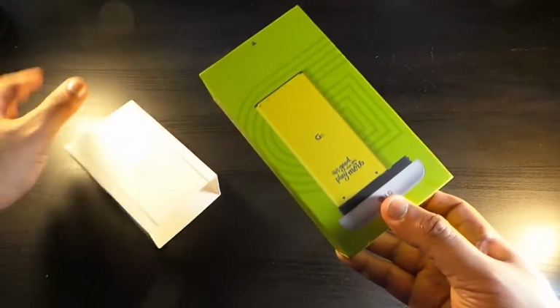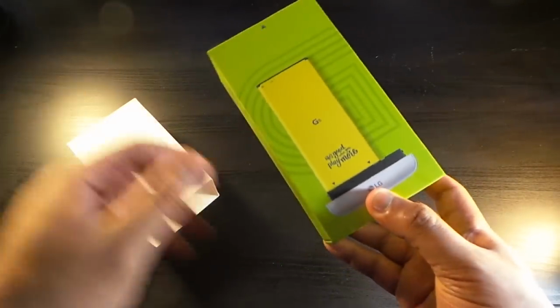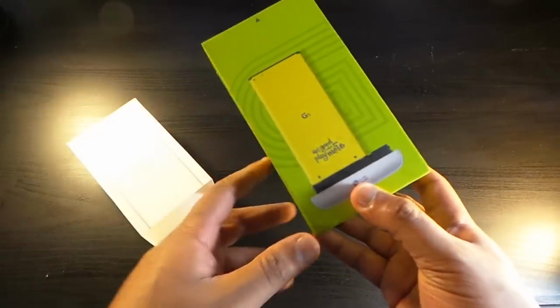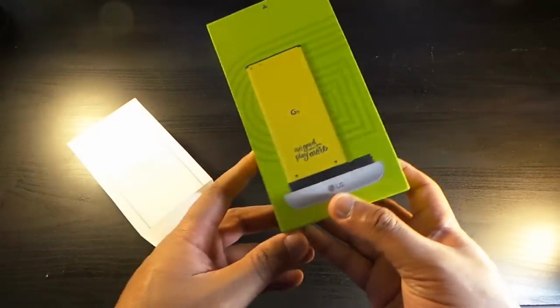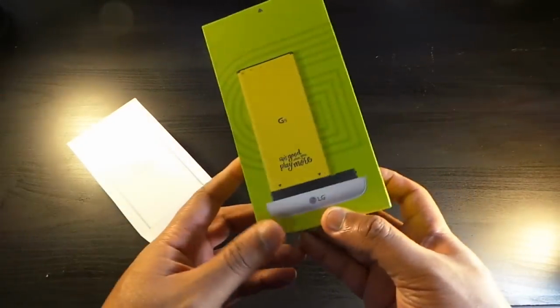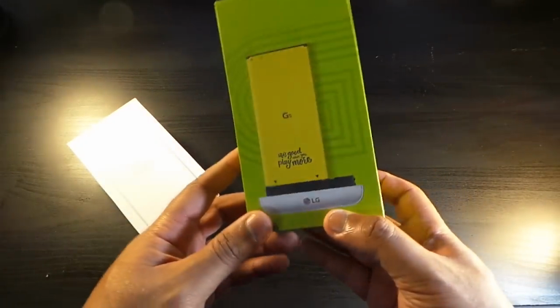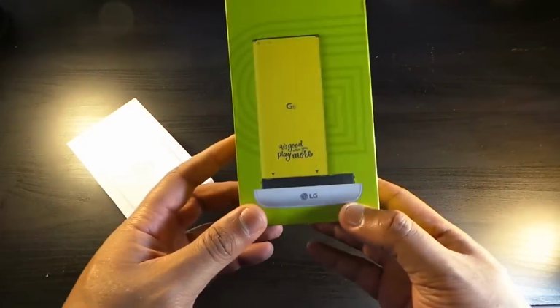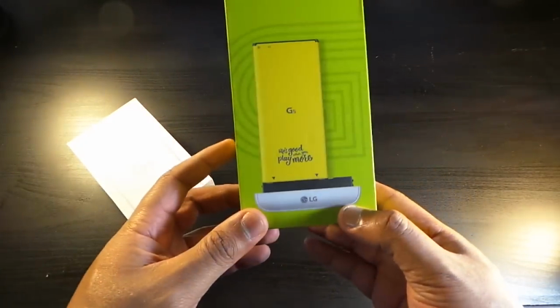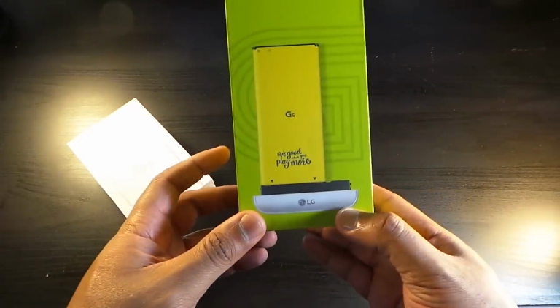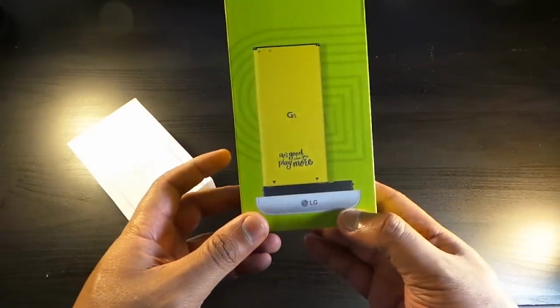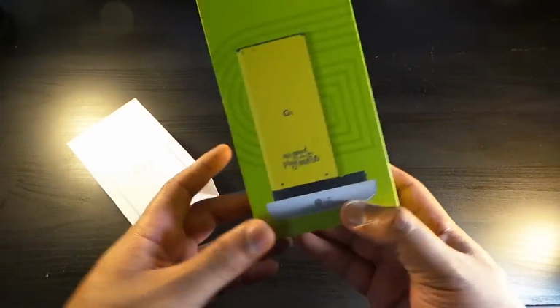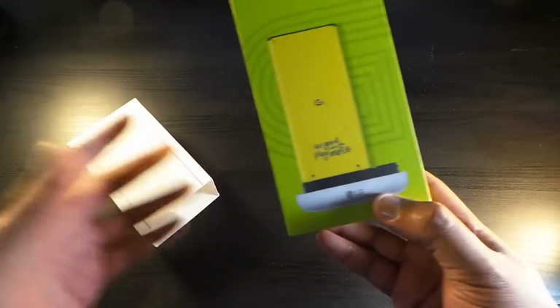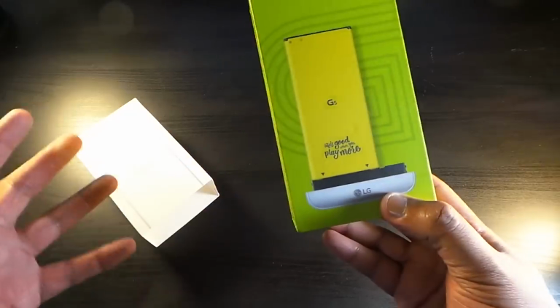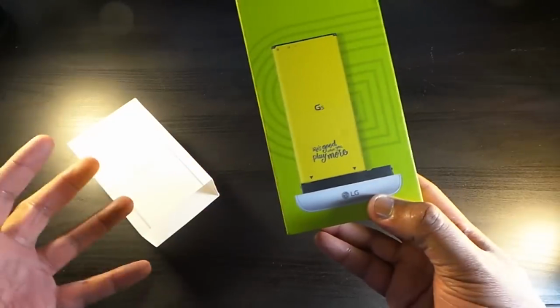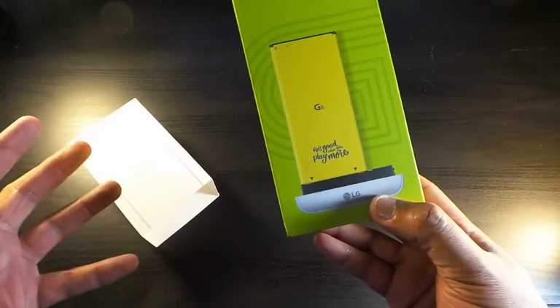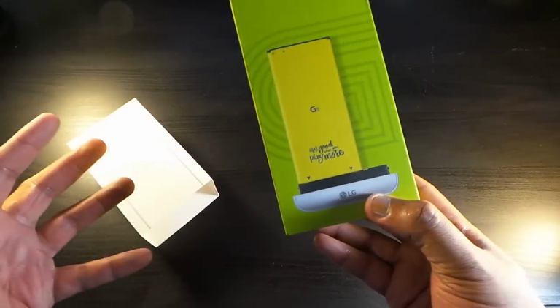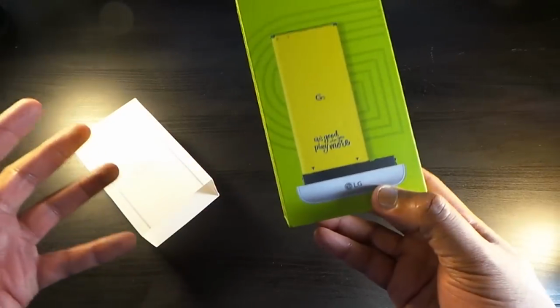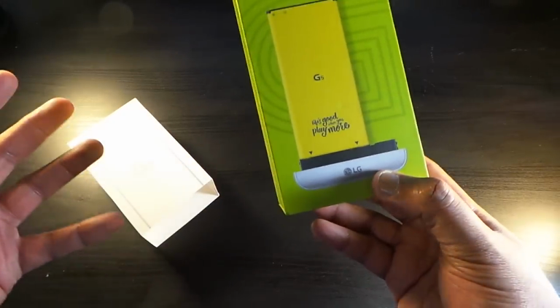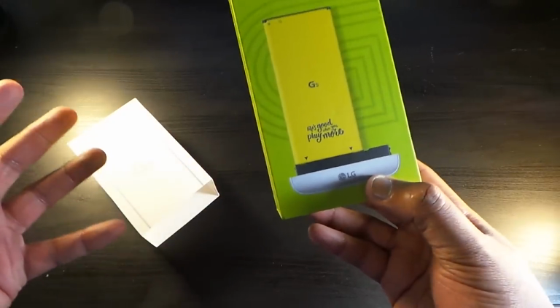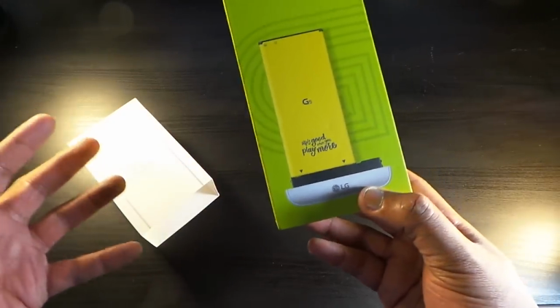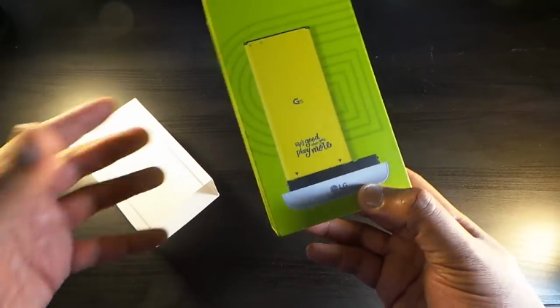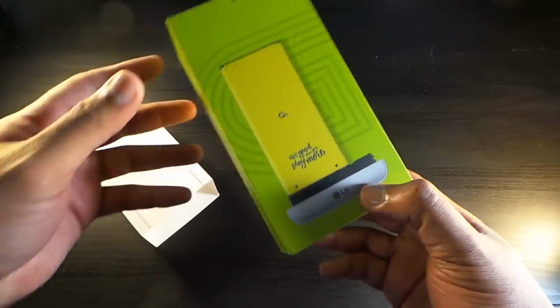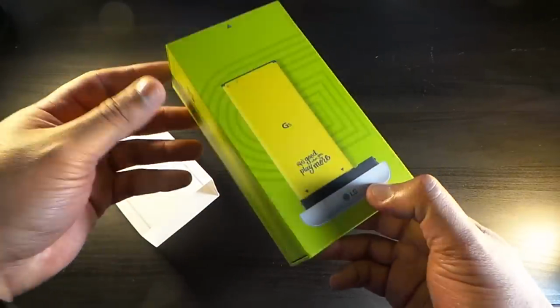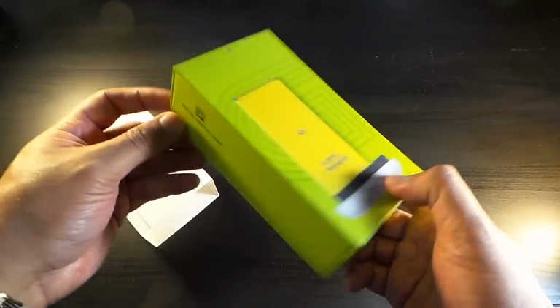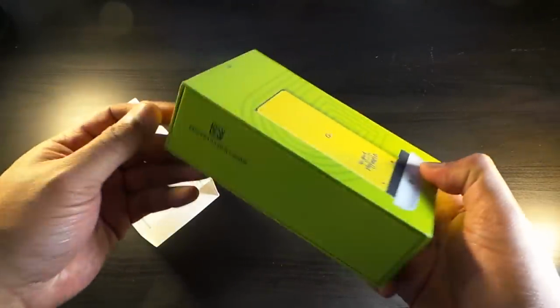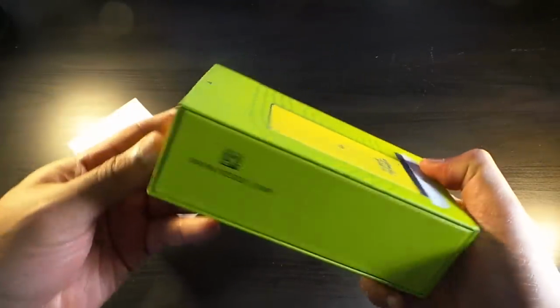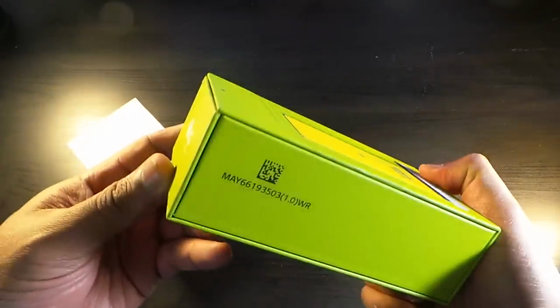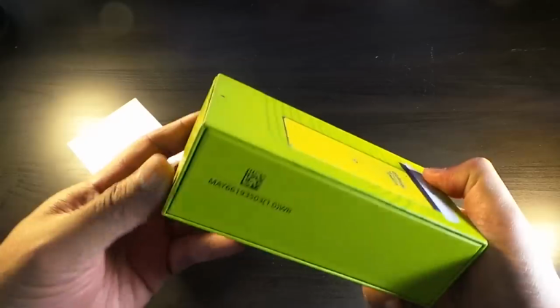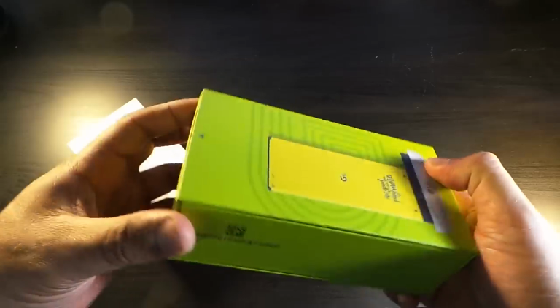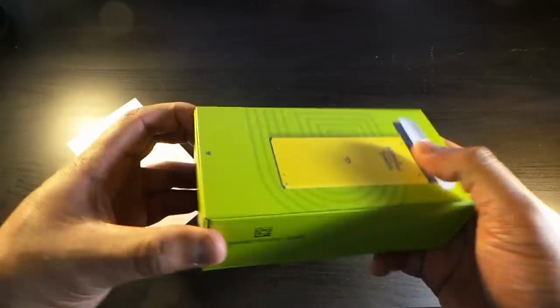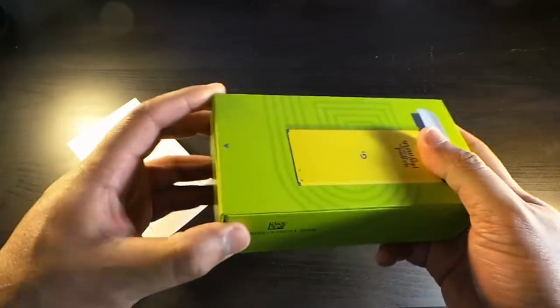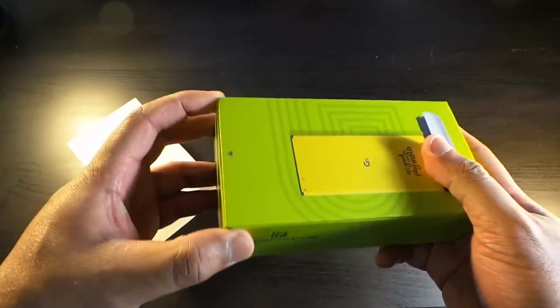So it's basically showing you how you're going to be changing your battery, which is real cool.